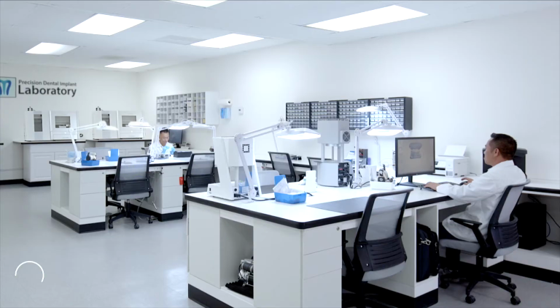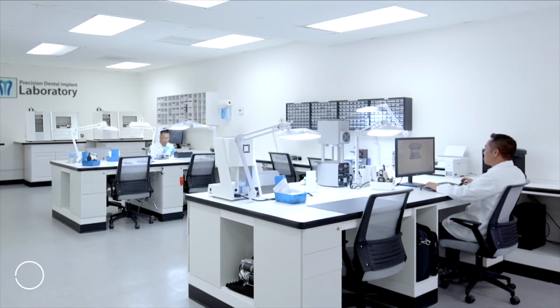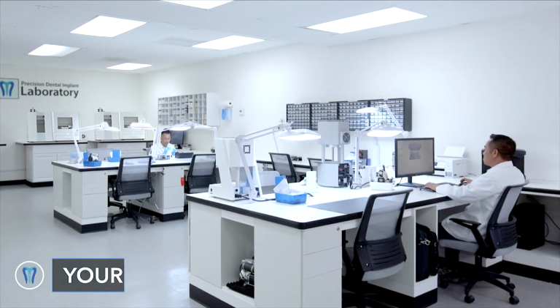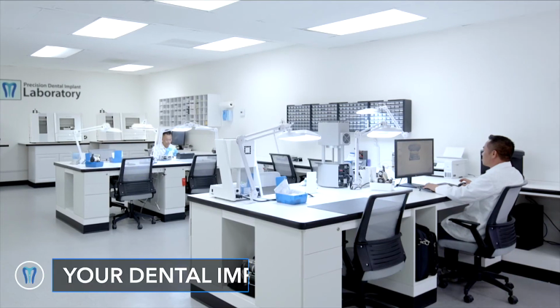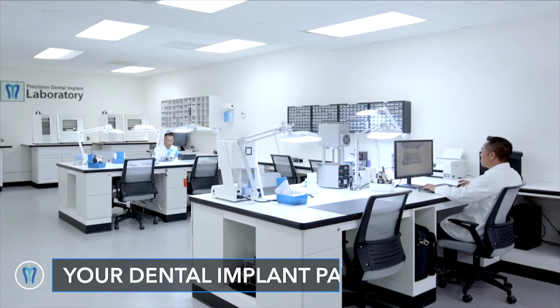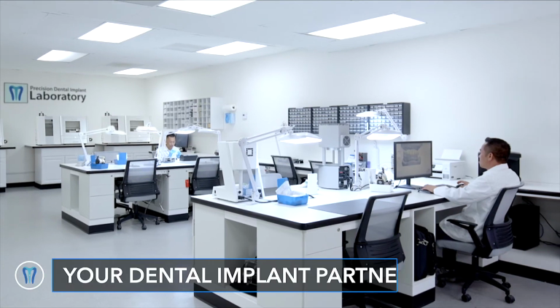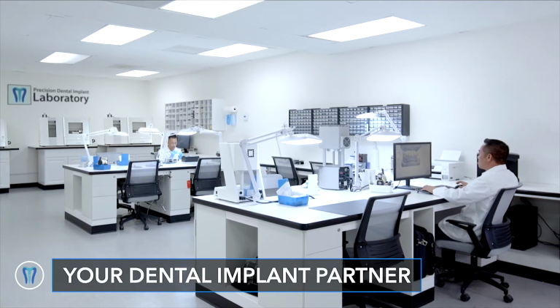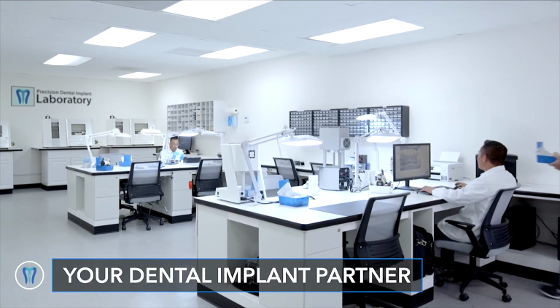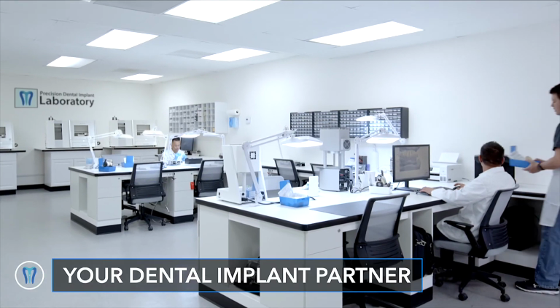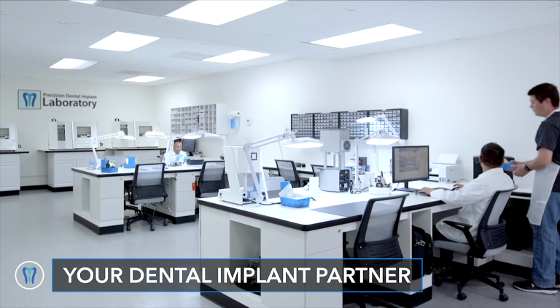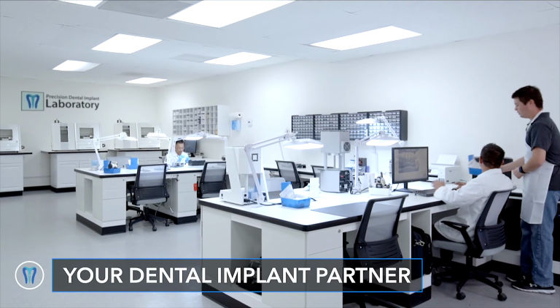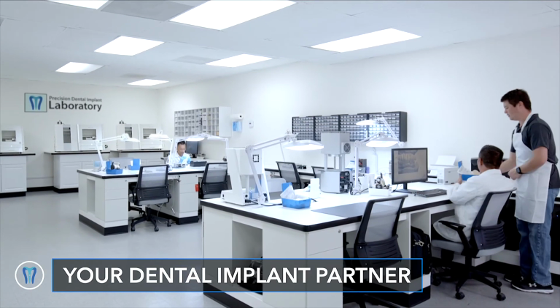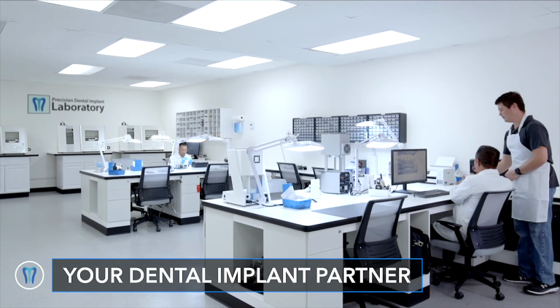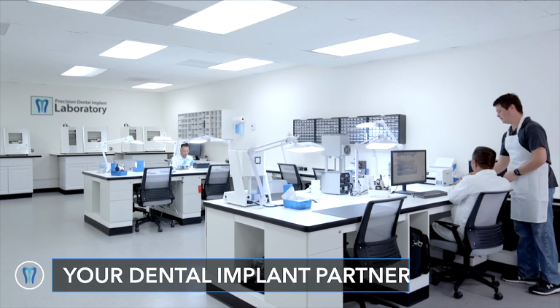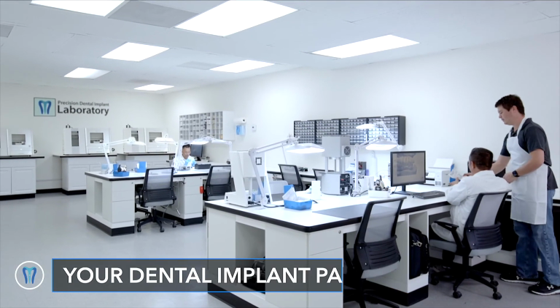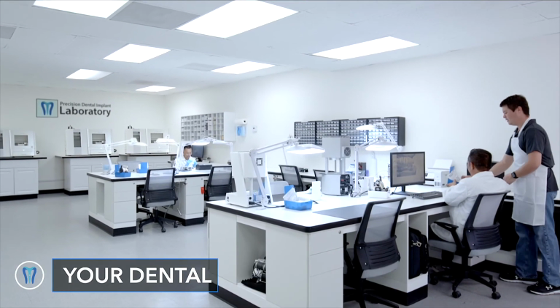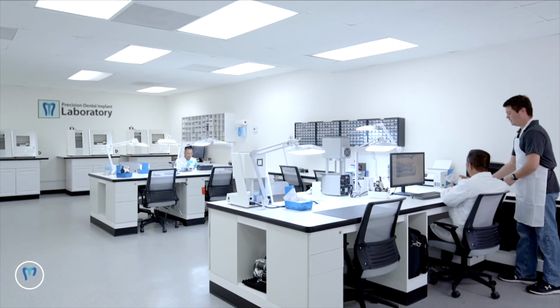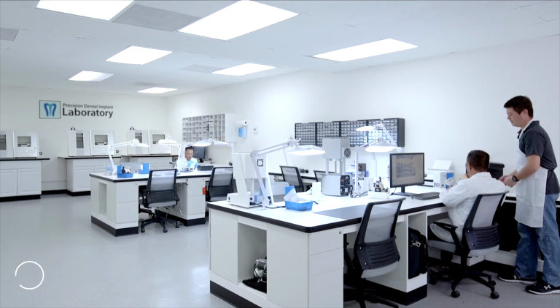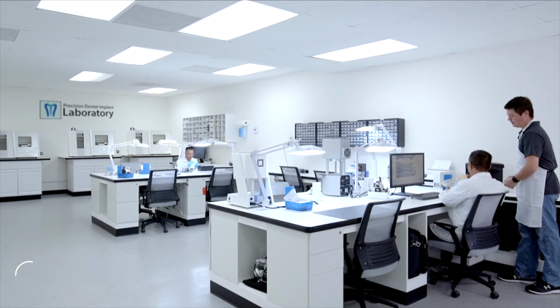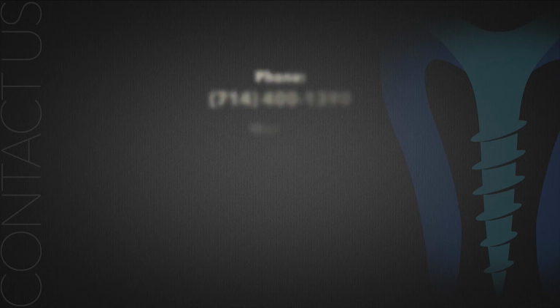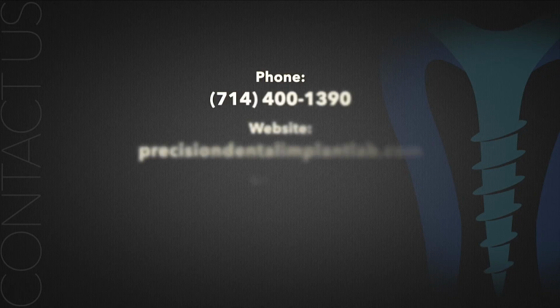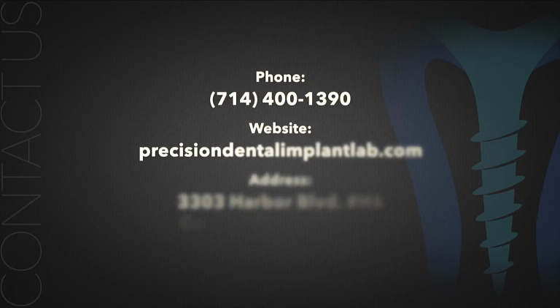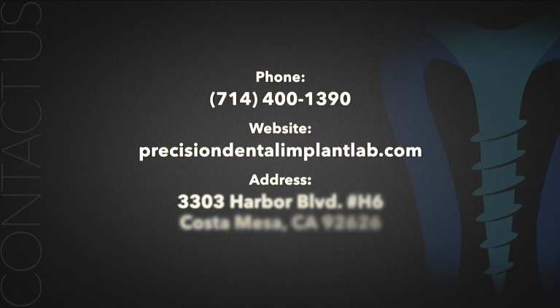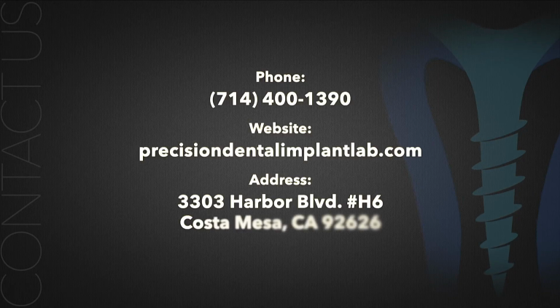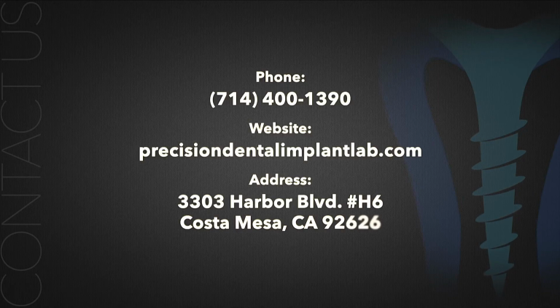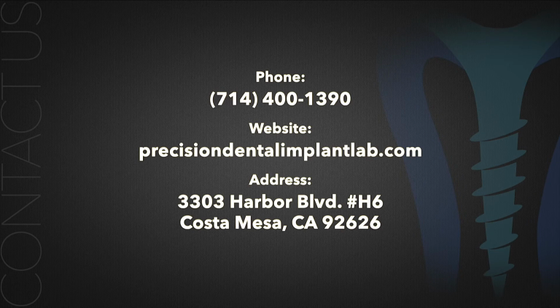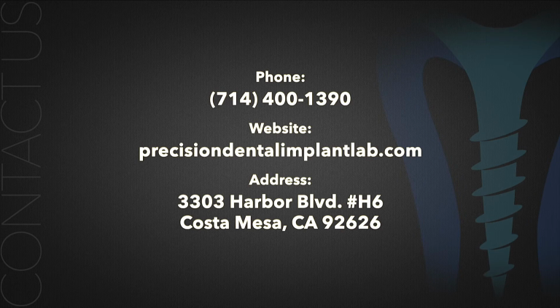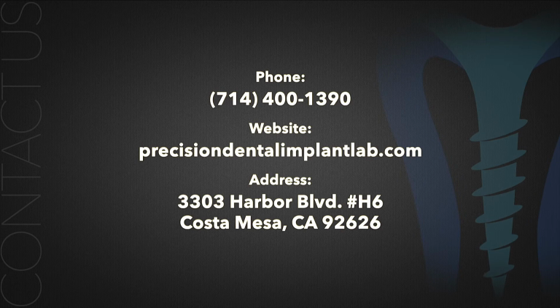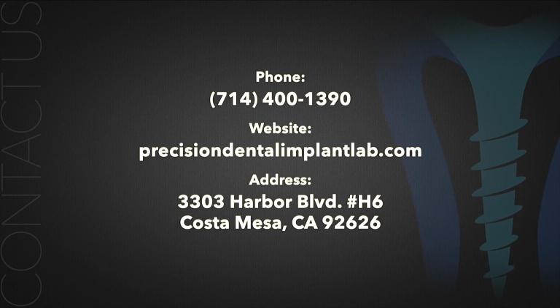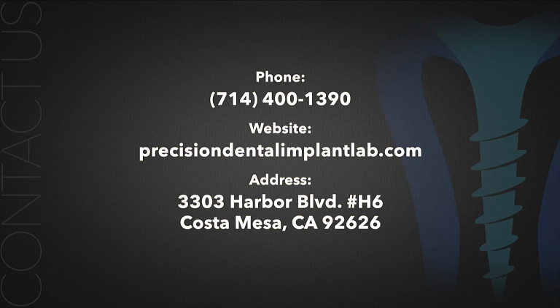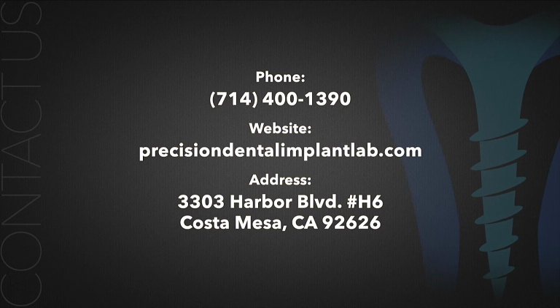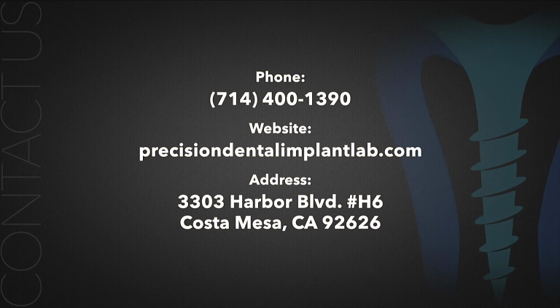Let us be your partner when it comes to dental implant needs. Contact us today for more information.